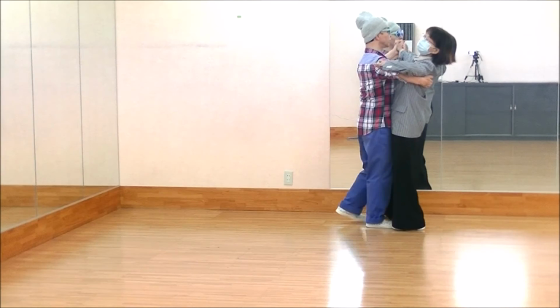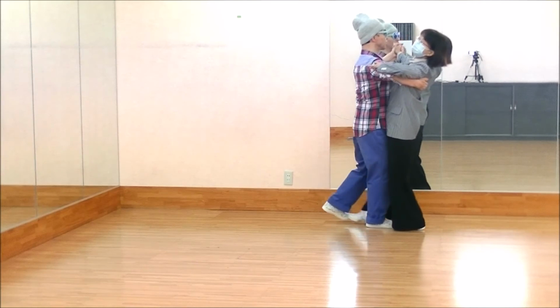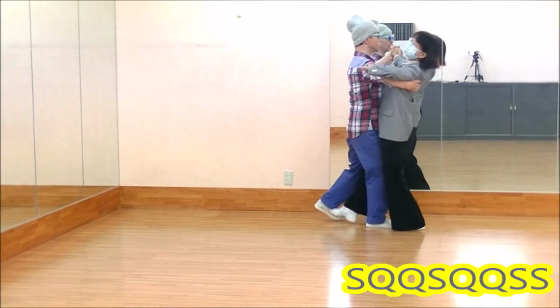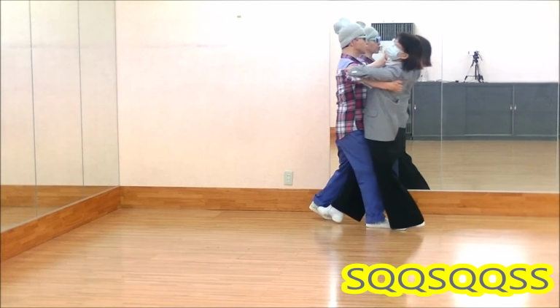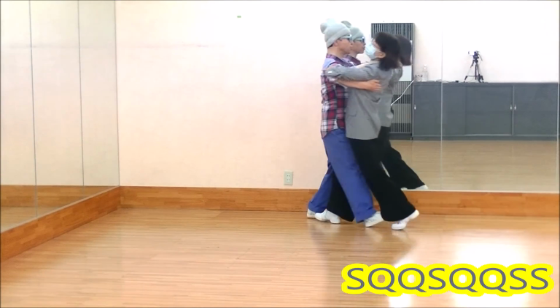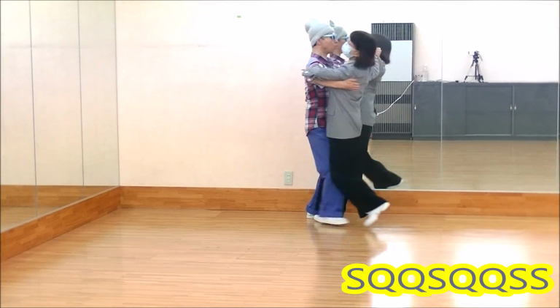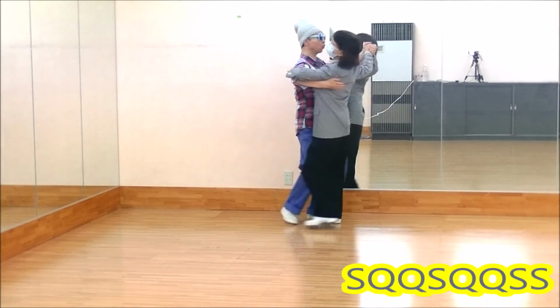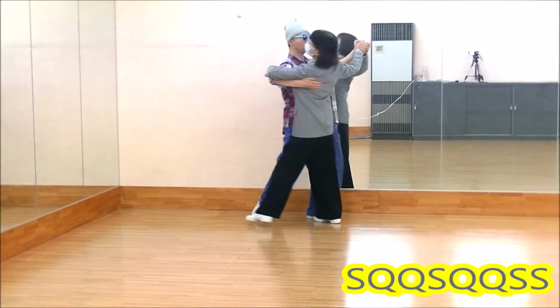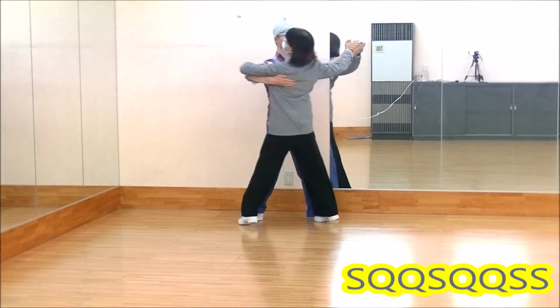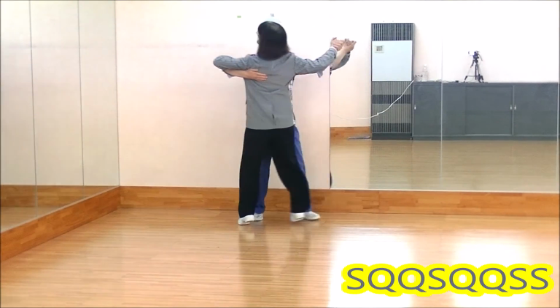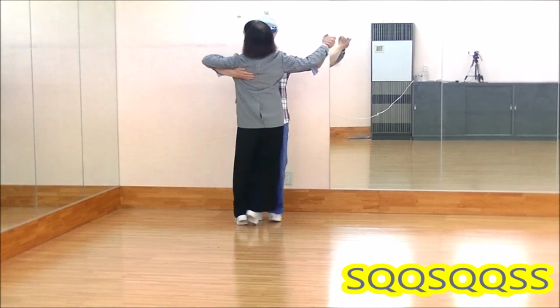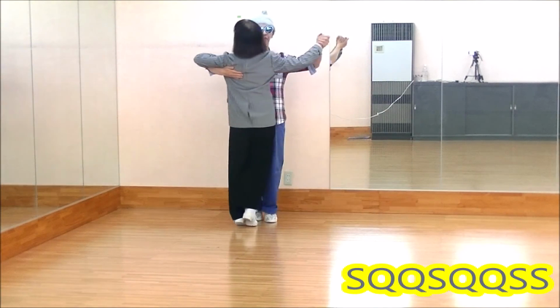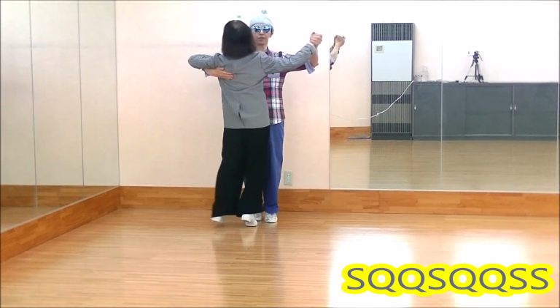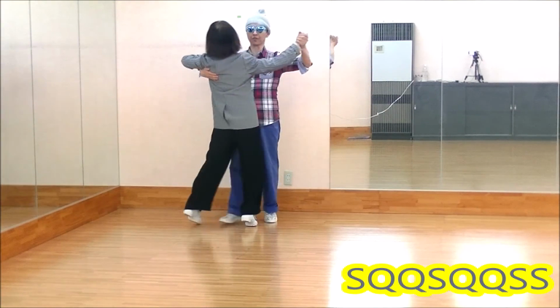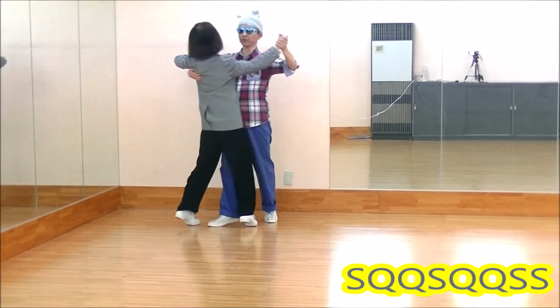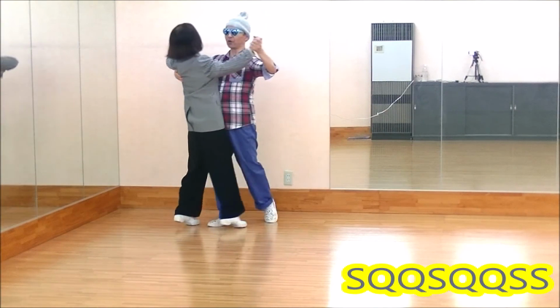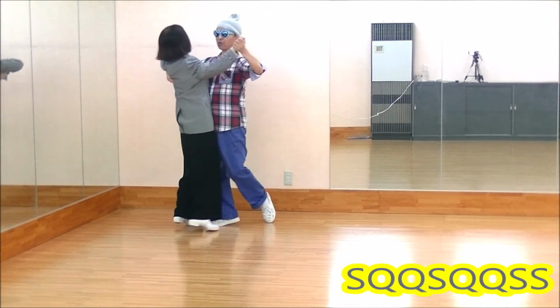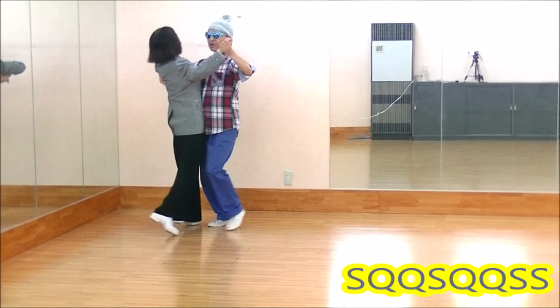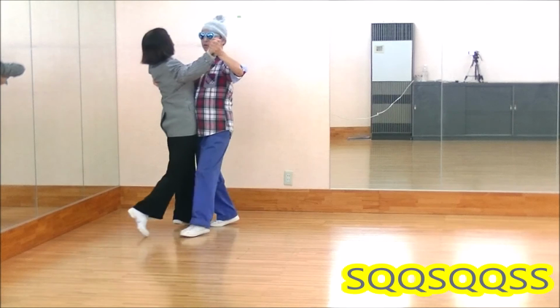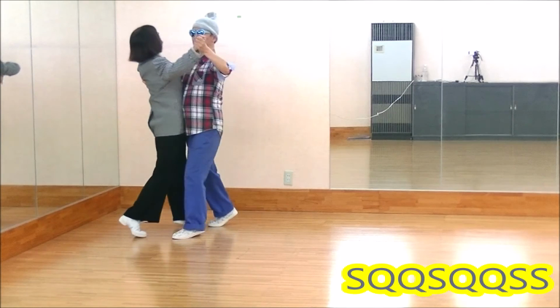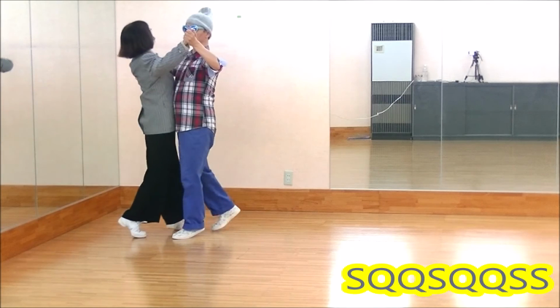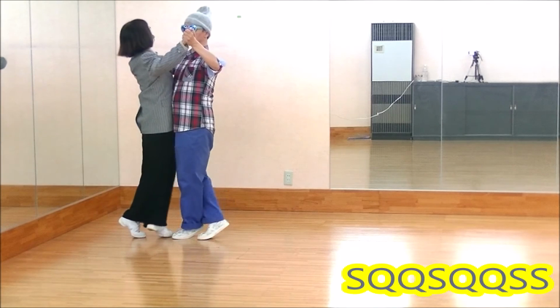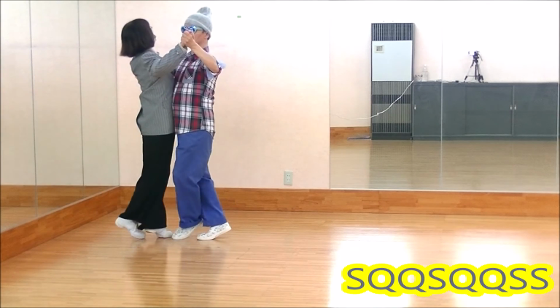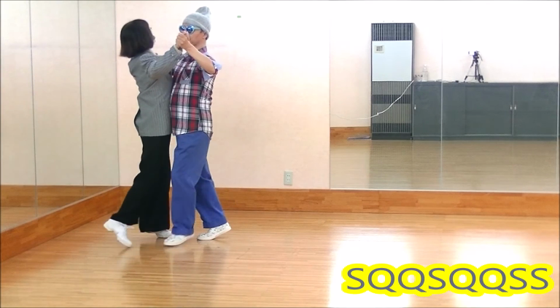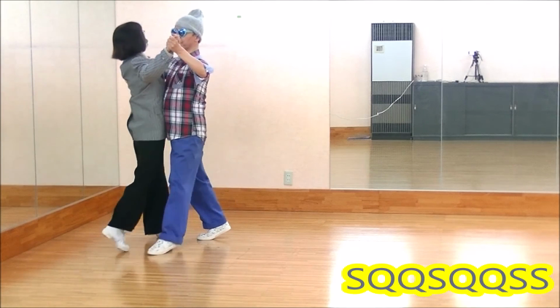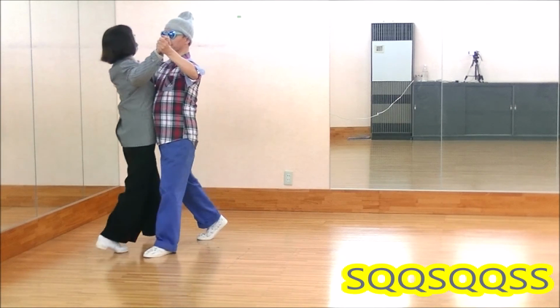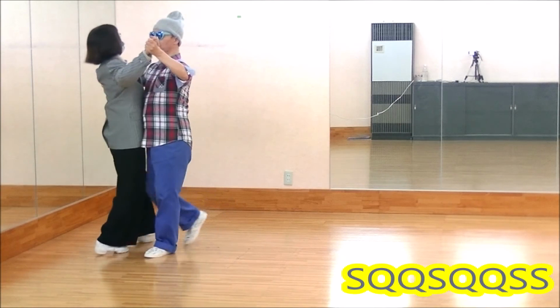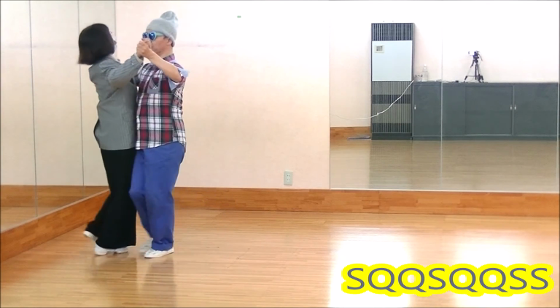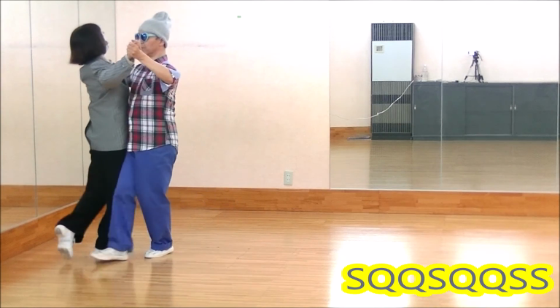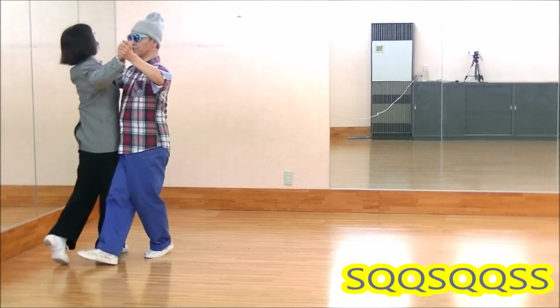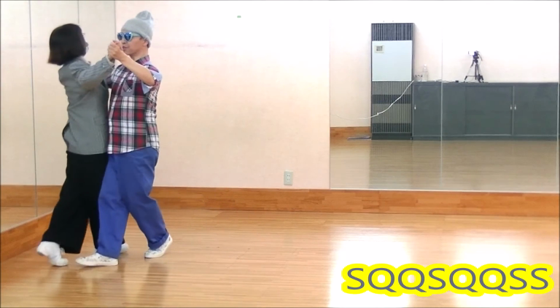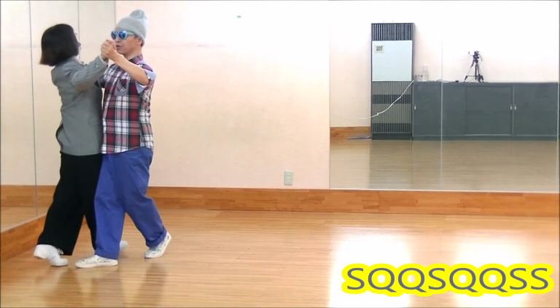Slow, quick, quick, slow, quick, slow, slow.